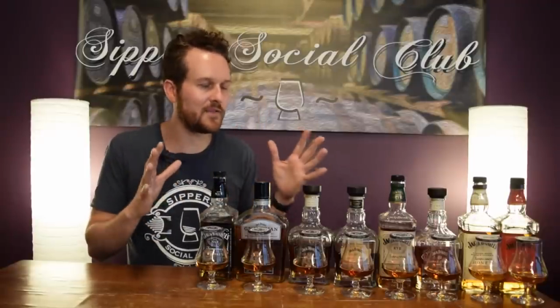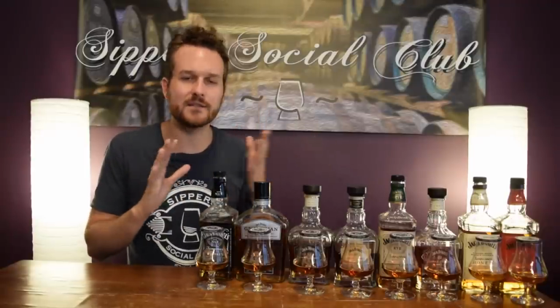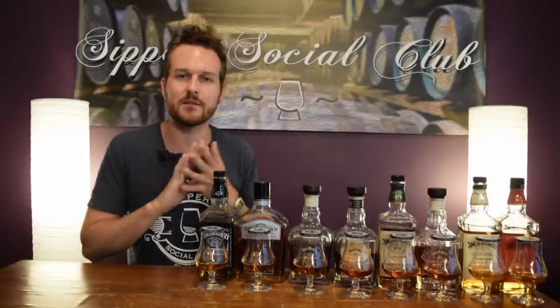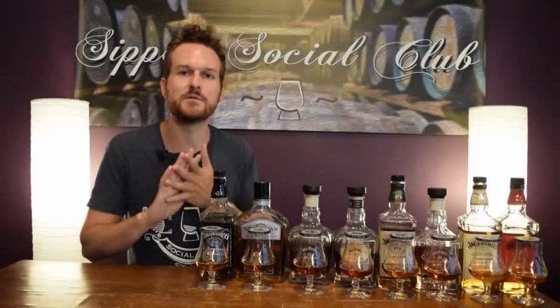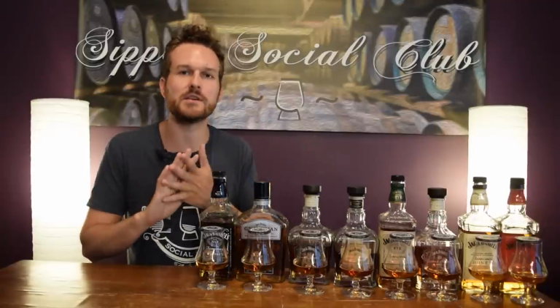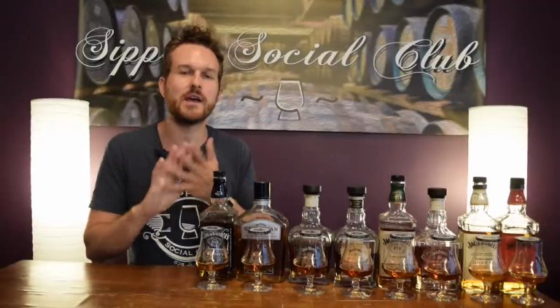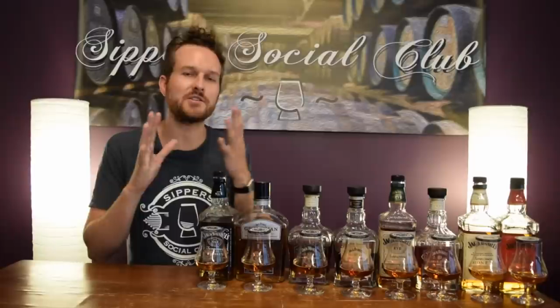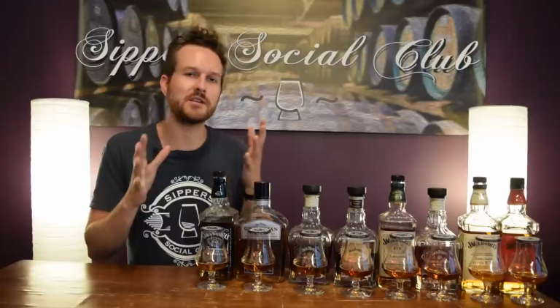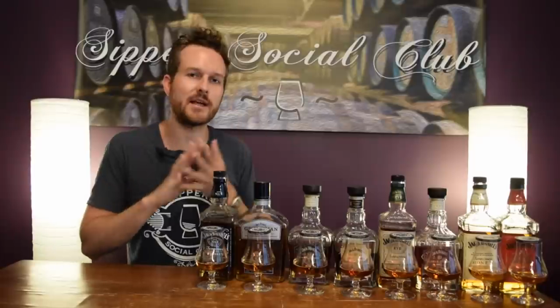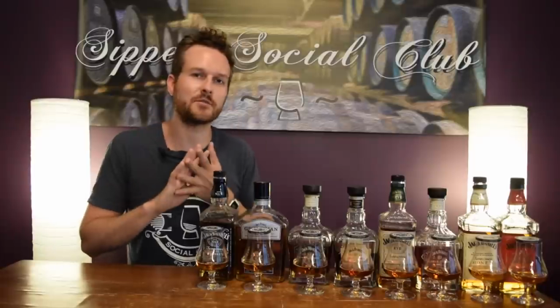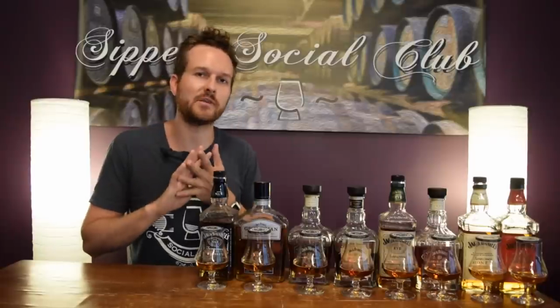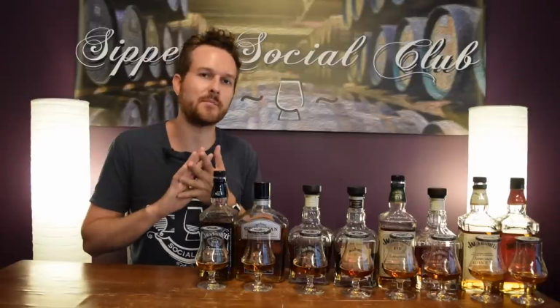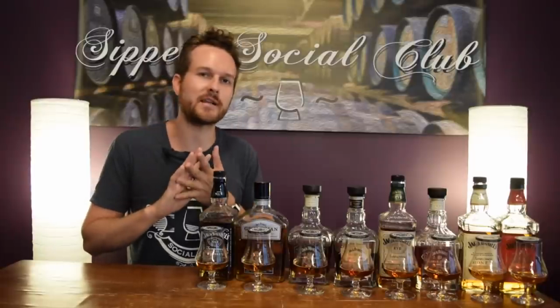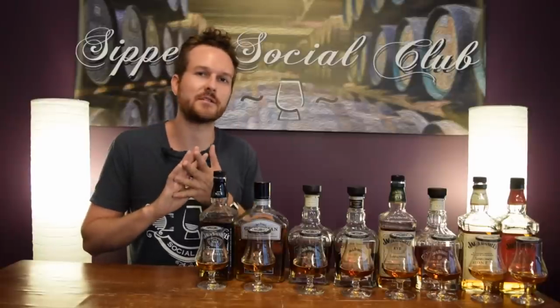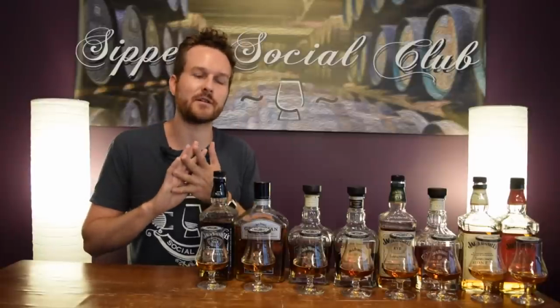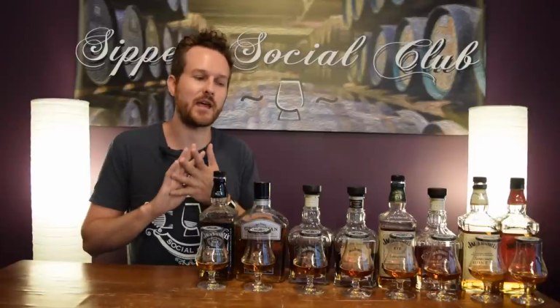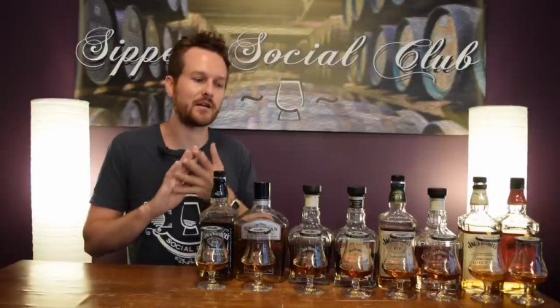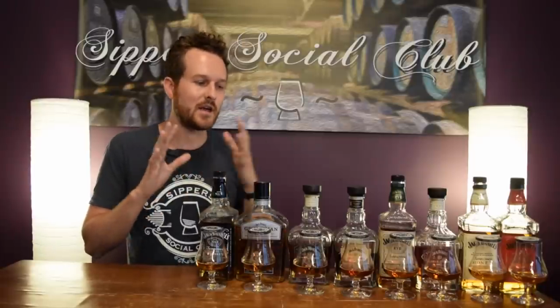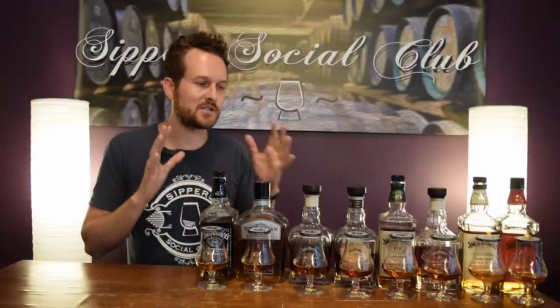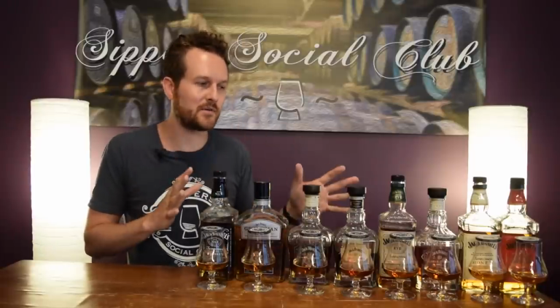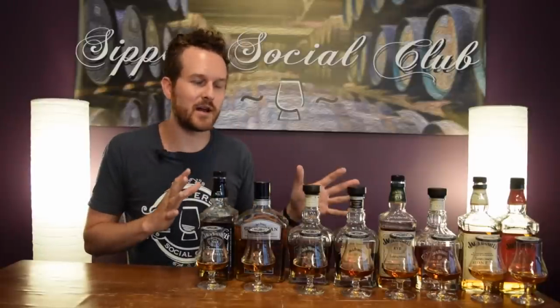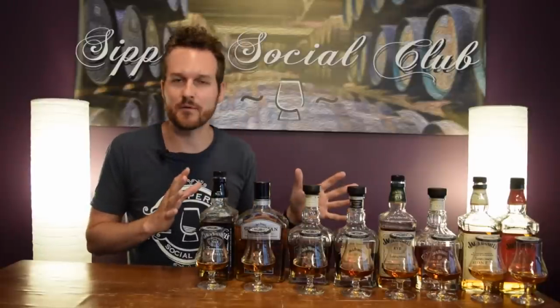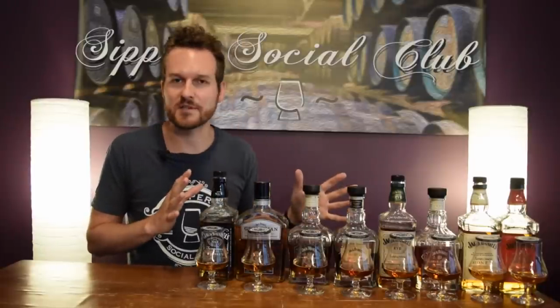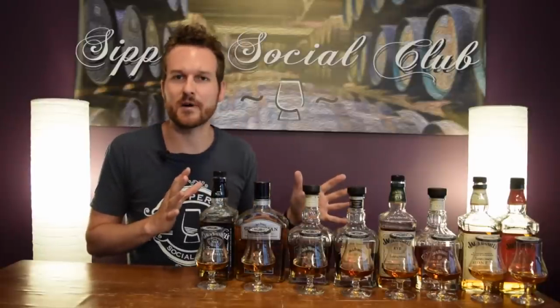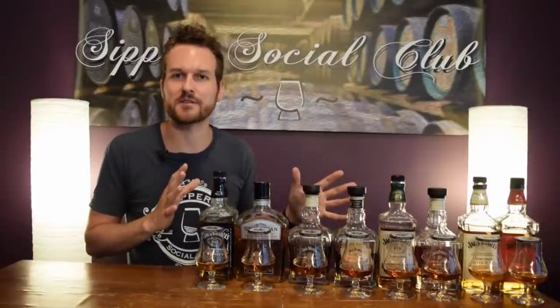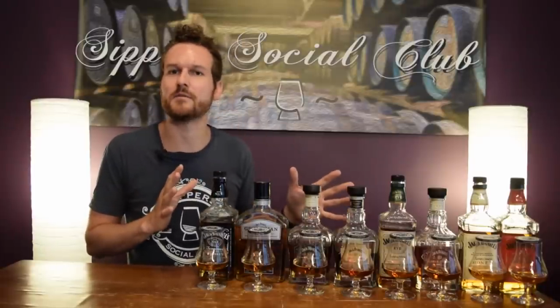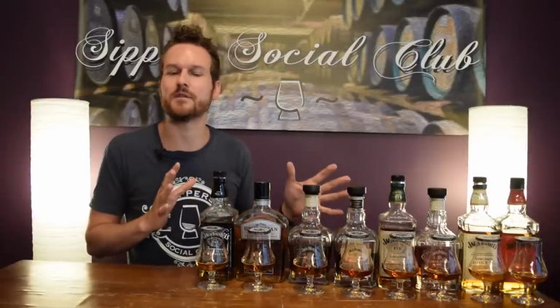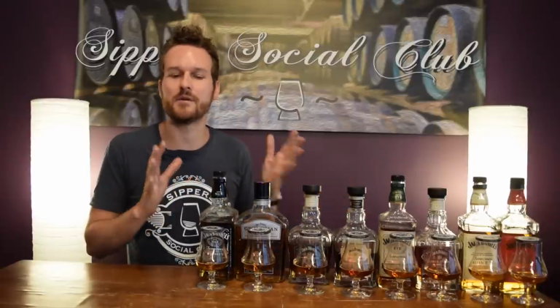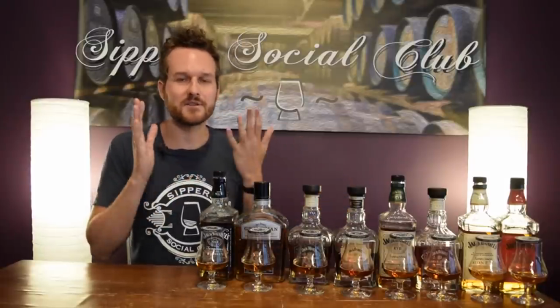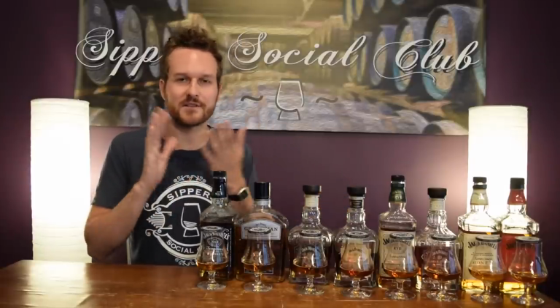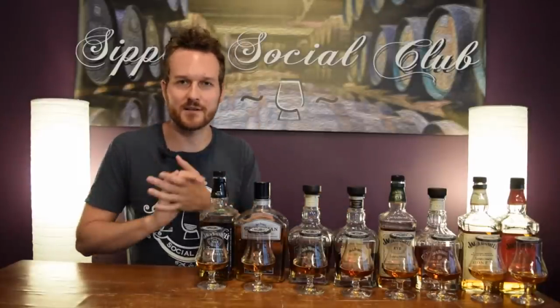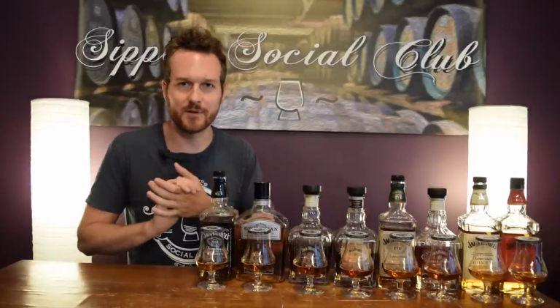Big thanks to Lucy. She is a national brand ambassador for Canada and she provided most of these bottles for the review. So let's get into it.